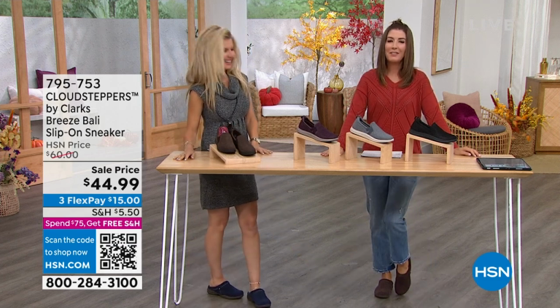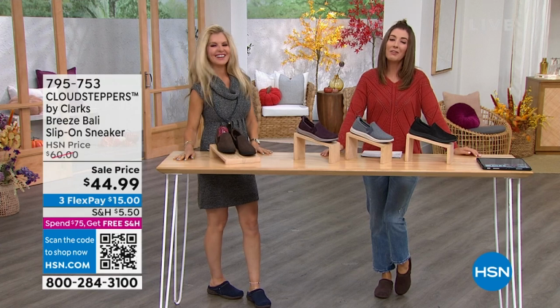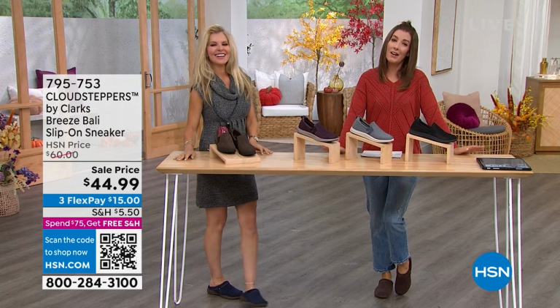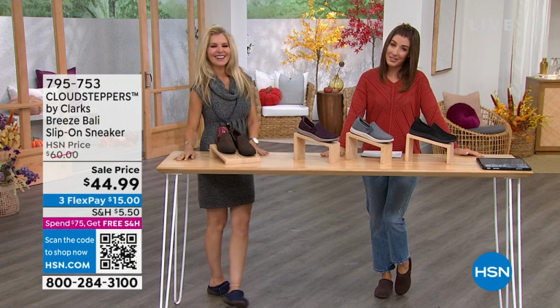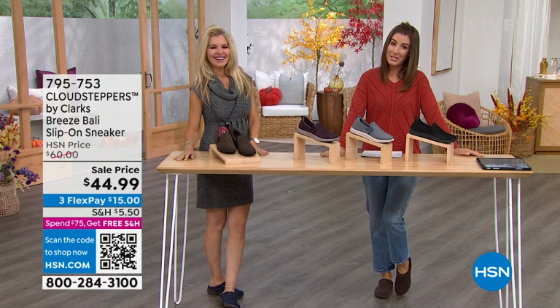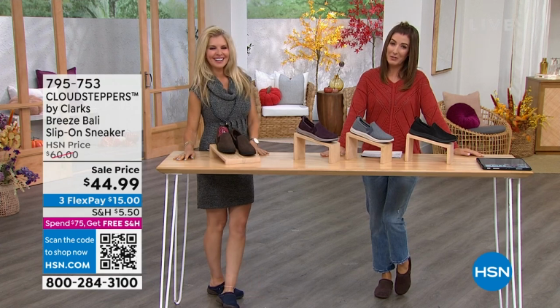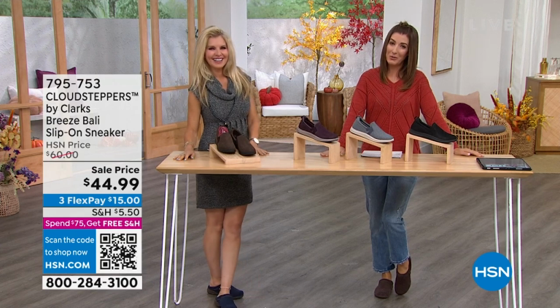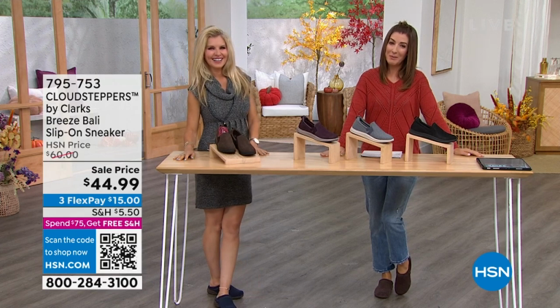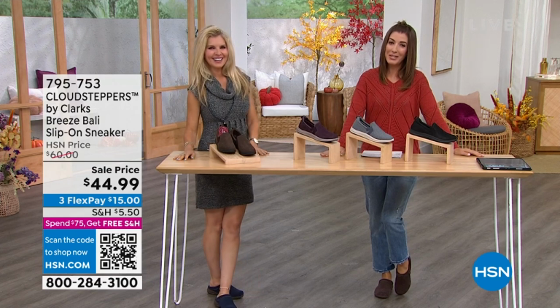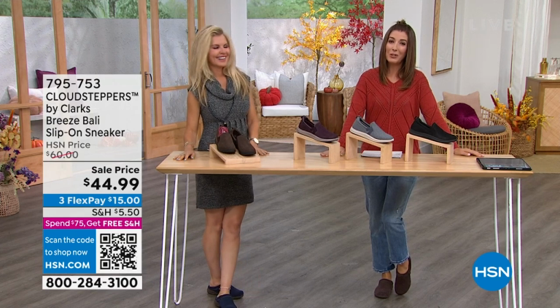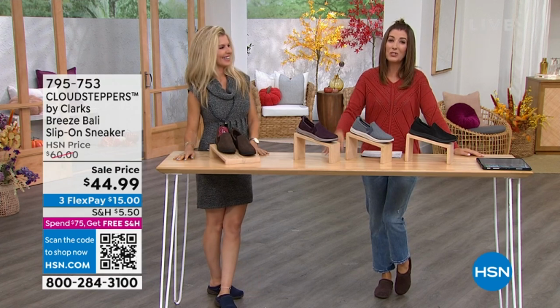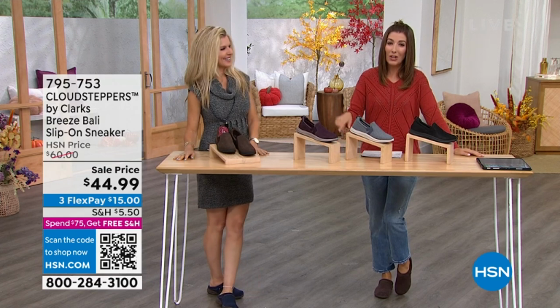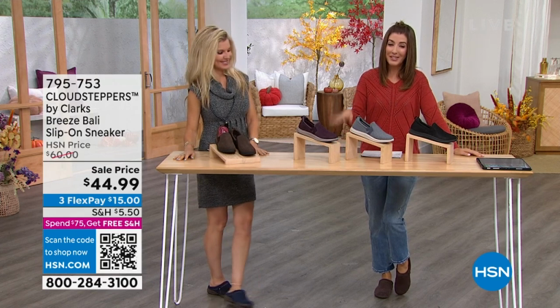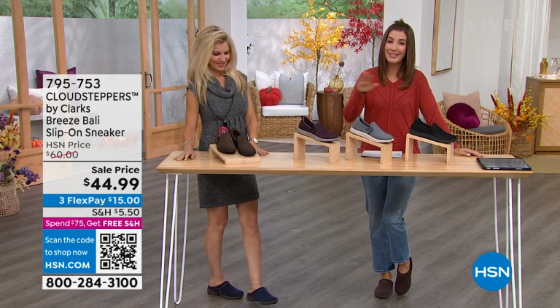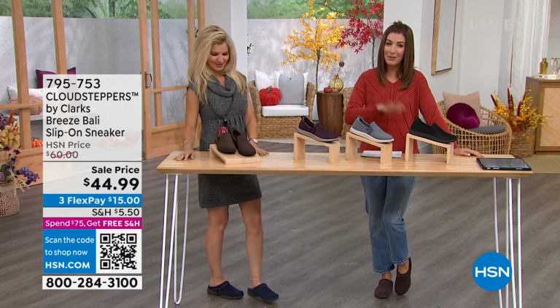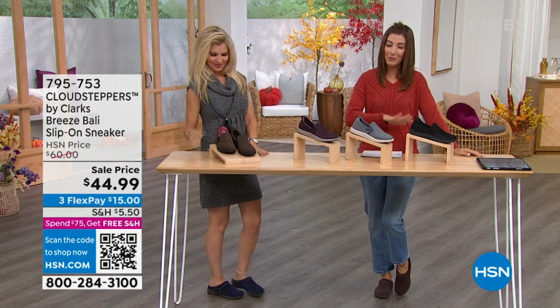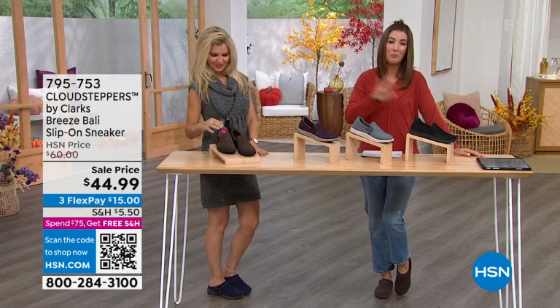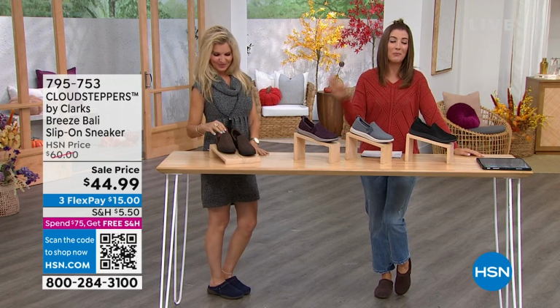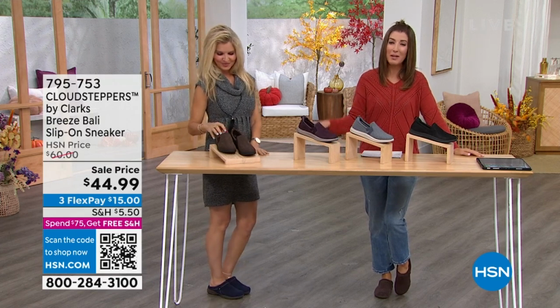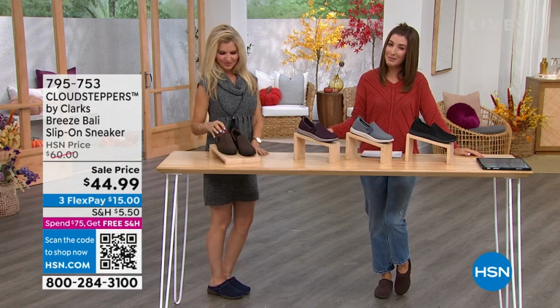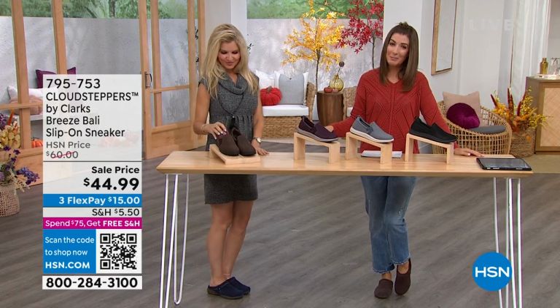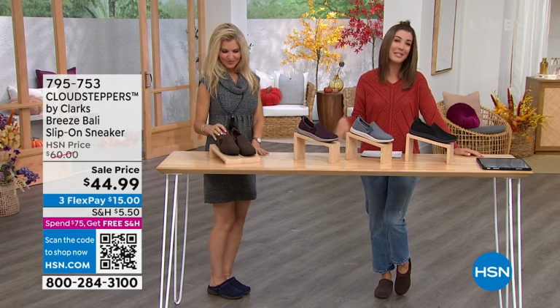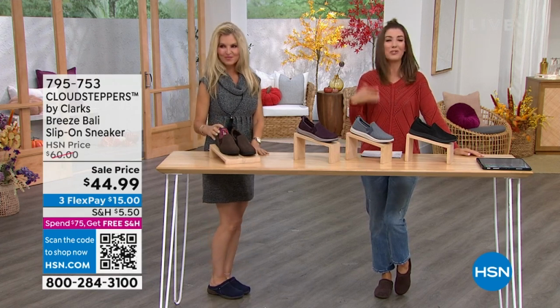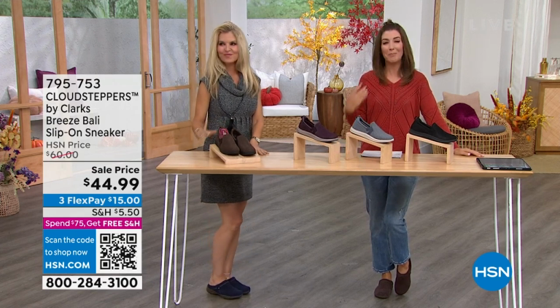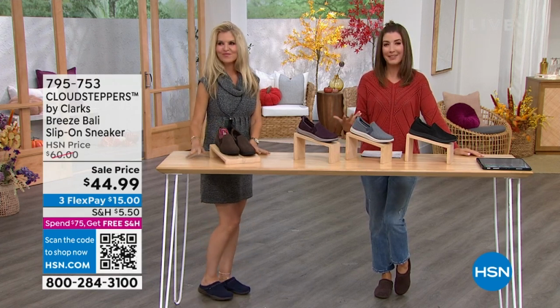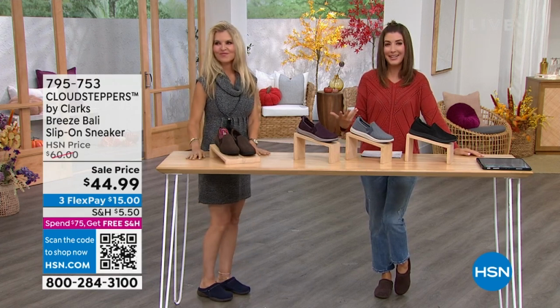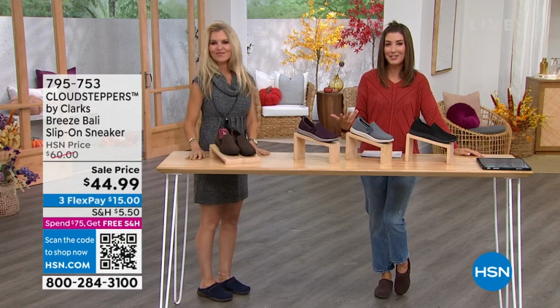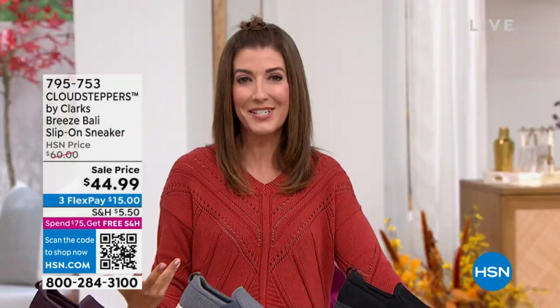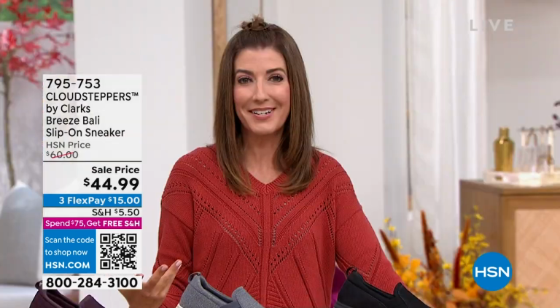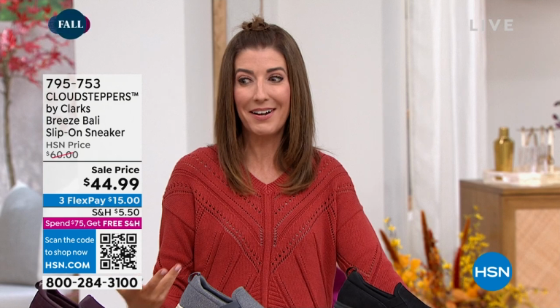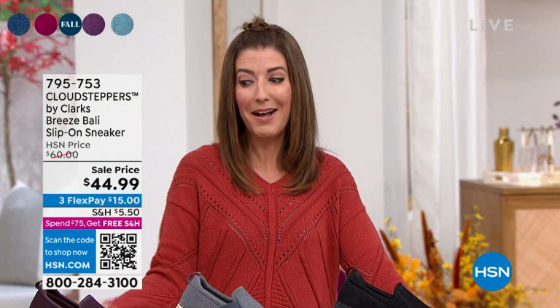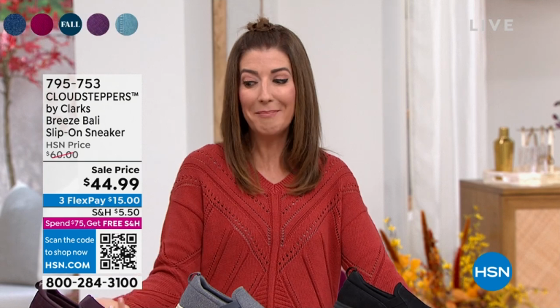There are today's special — those amazing Clark's clogs. Stay on the phone, we're very, very busy, or shop online at hsn.com.